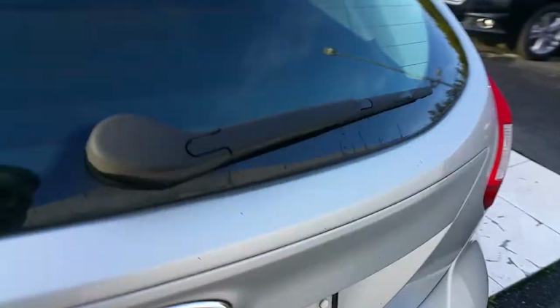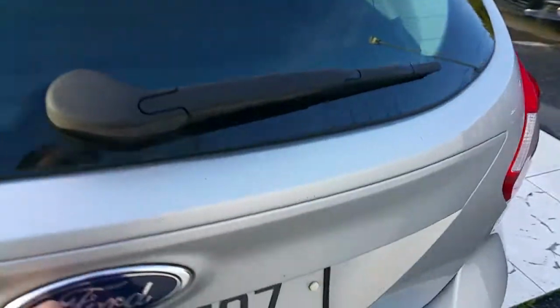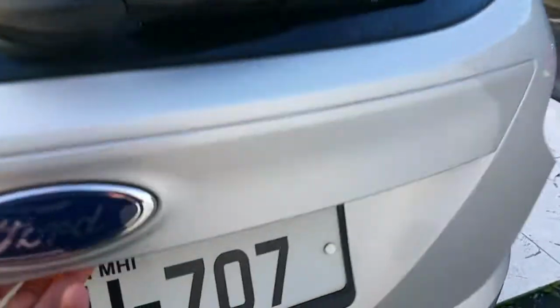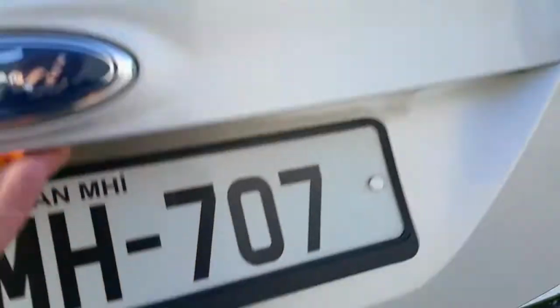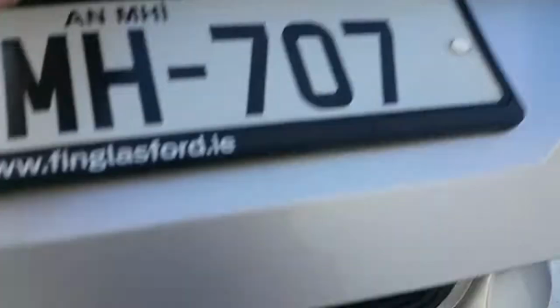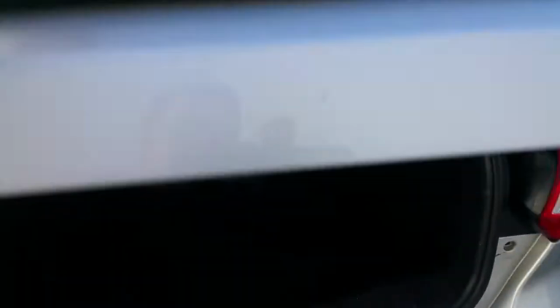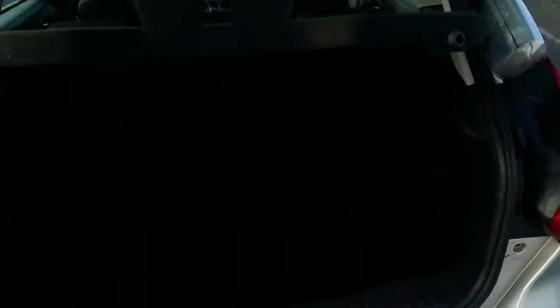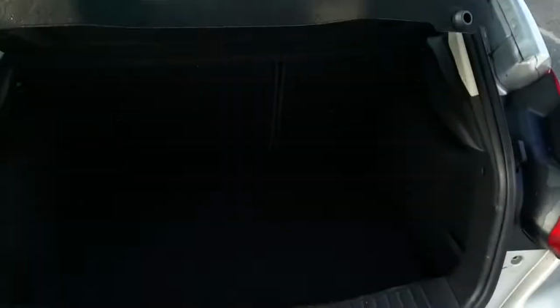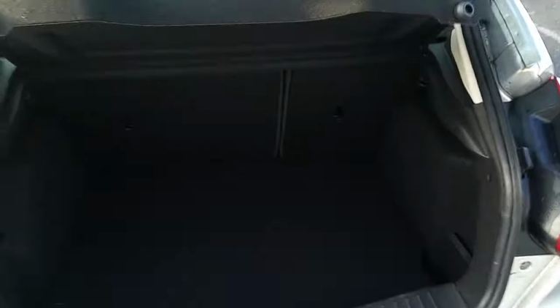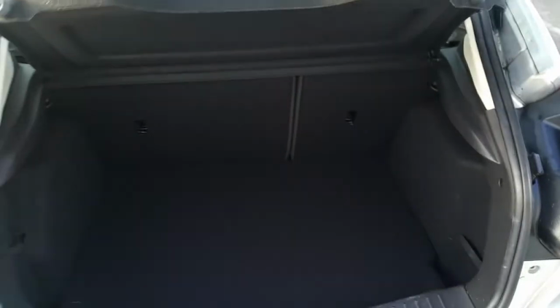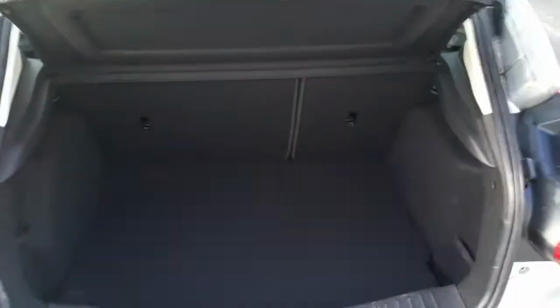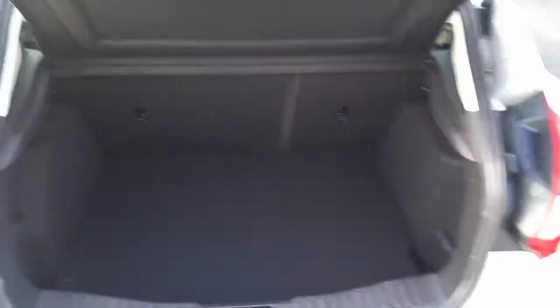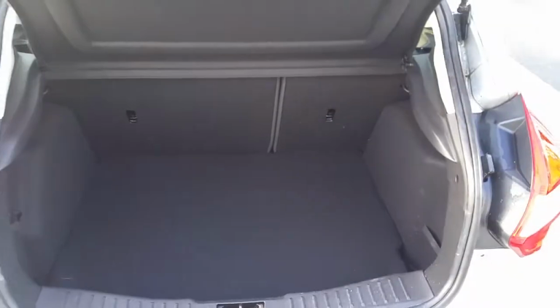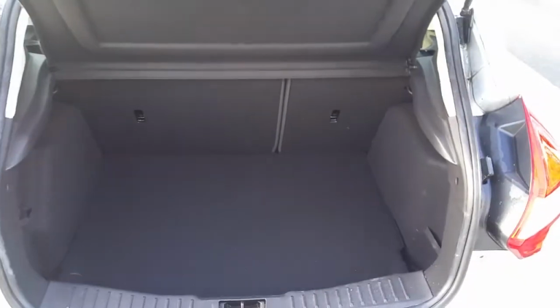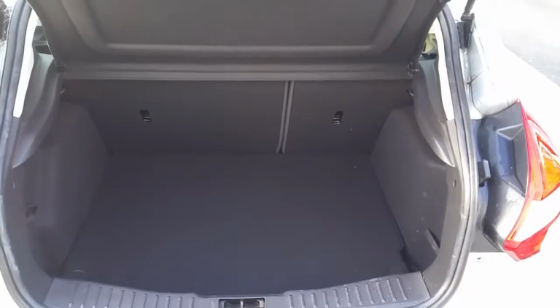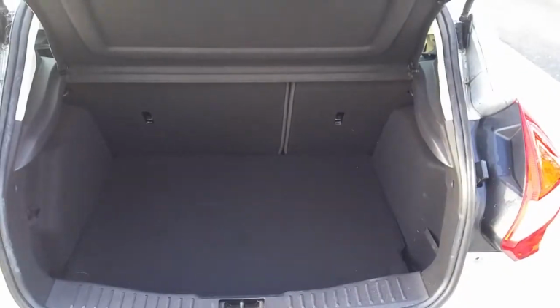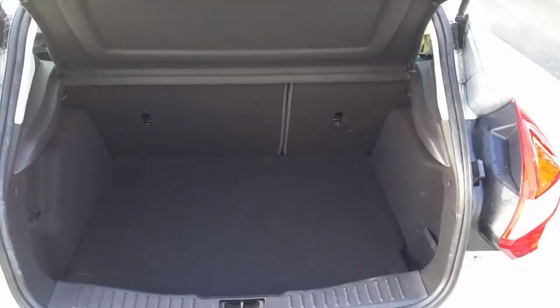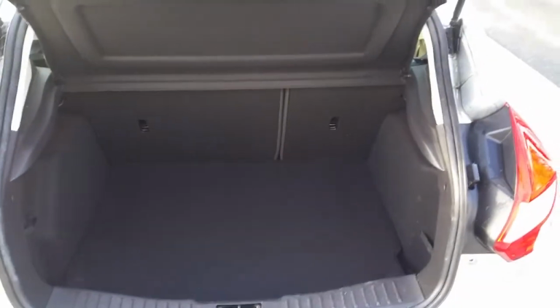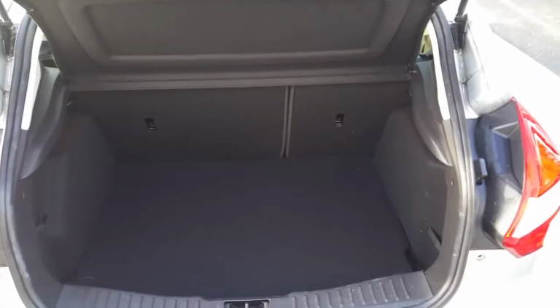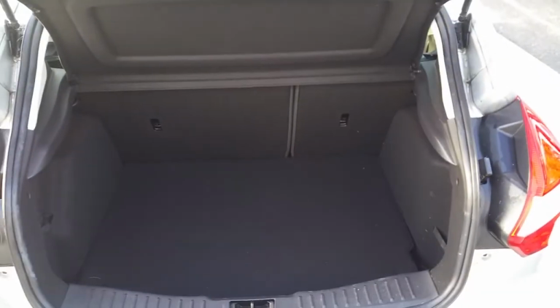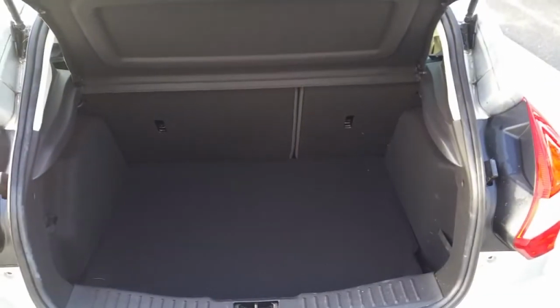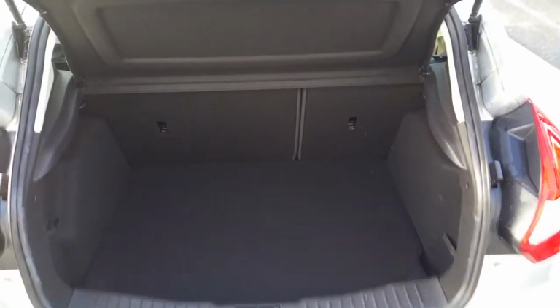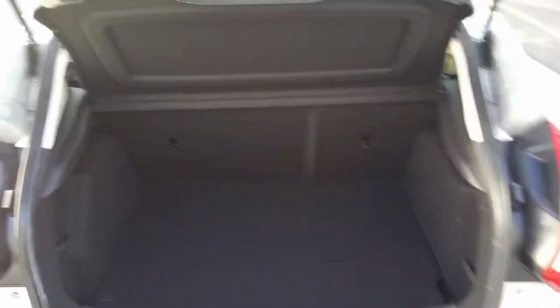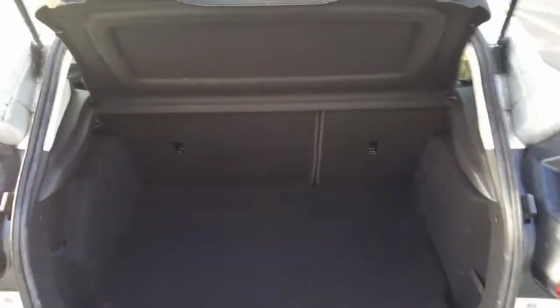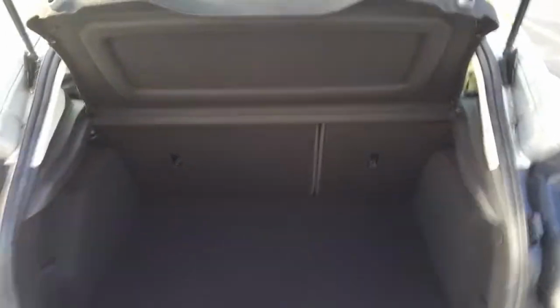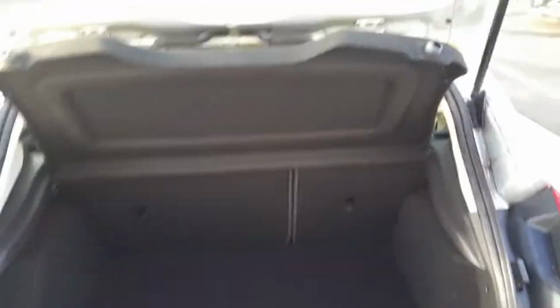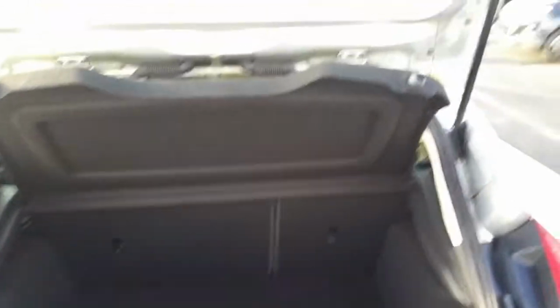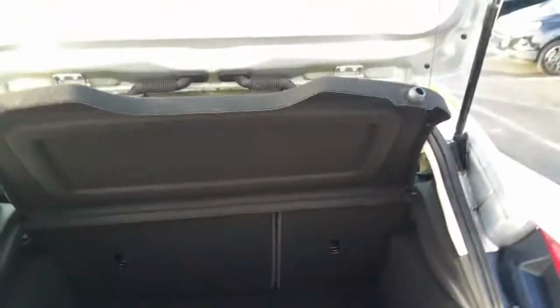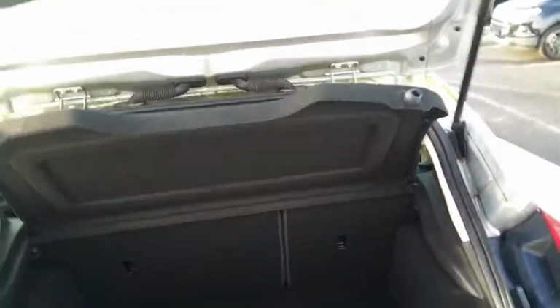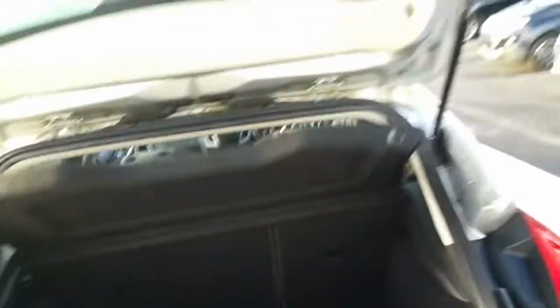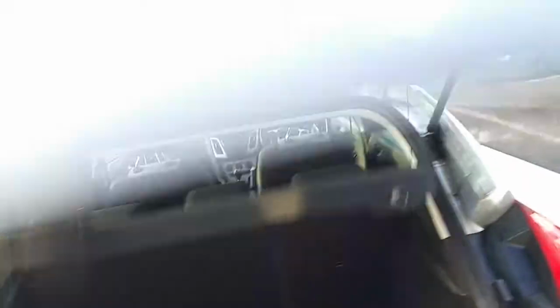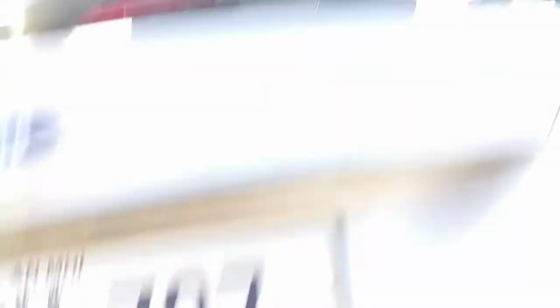Now we'll look at the boot — a spacious boot.